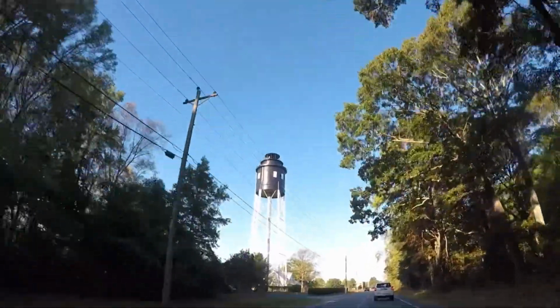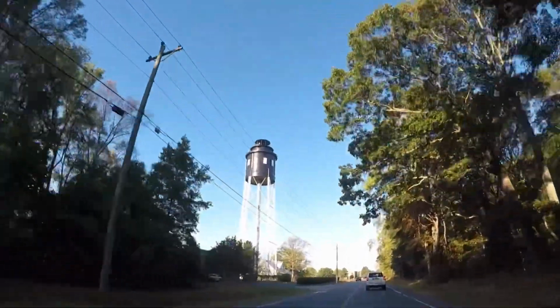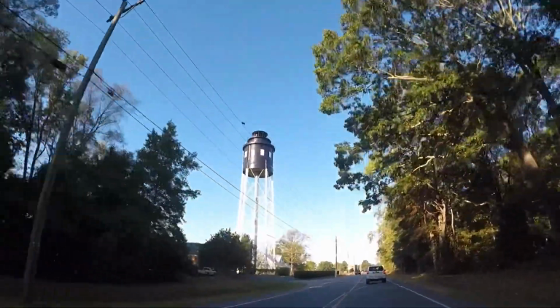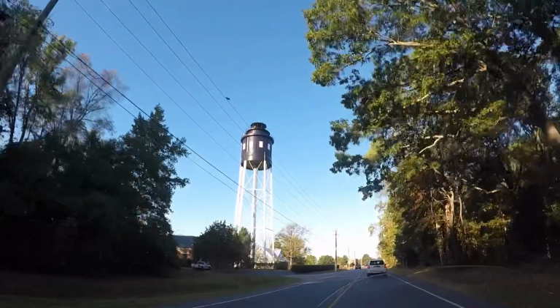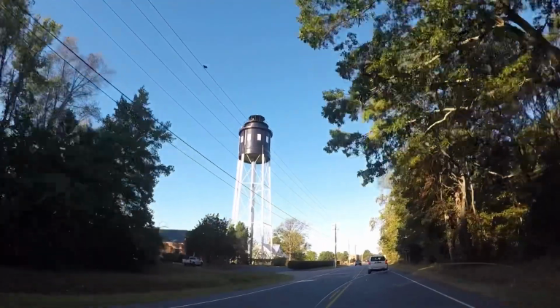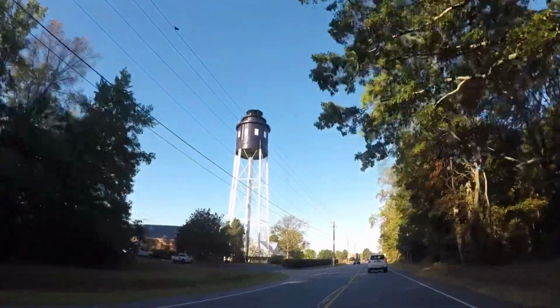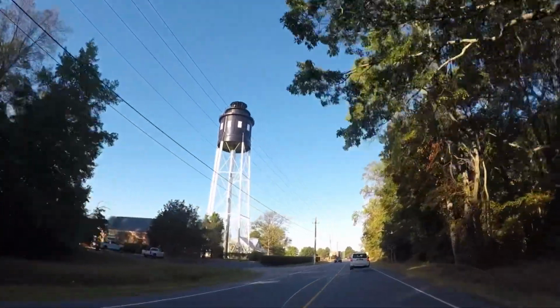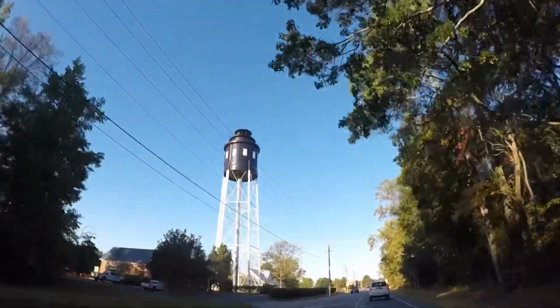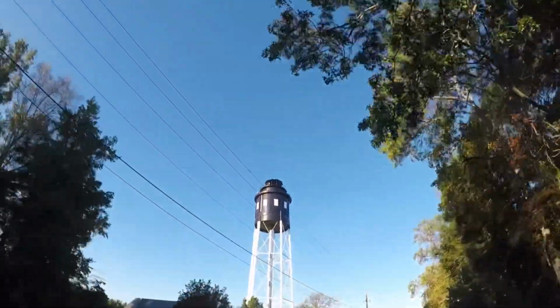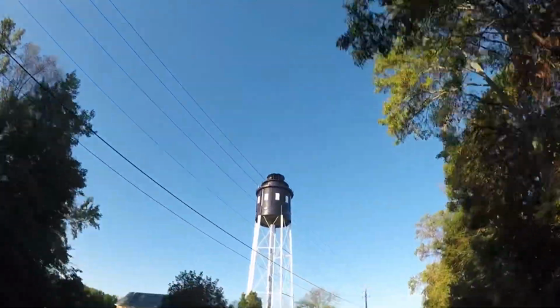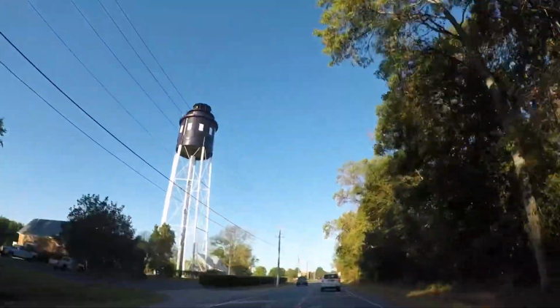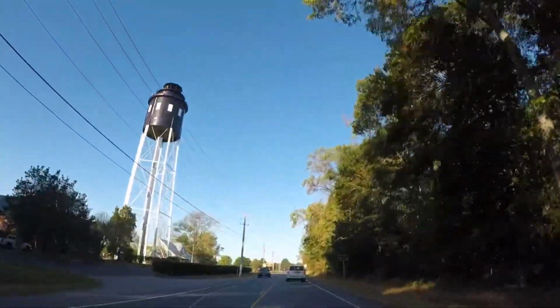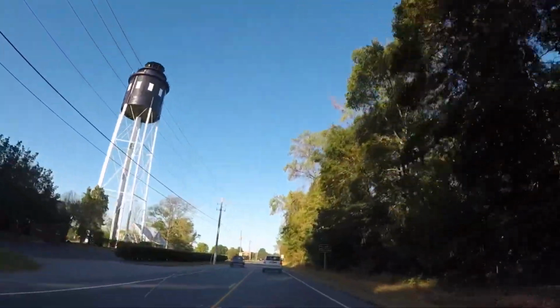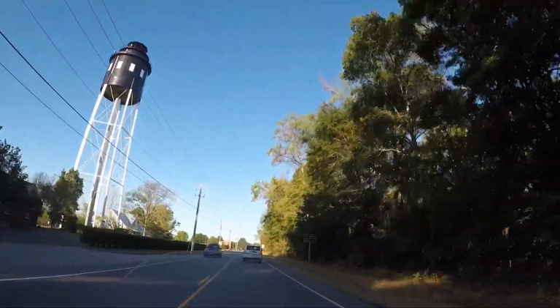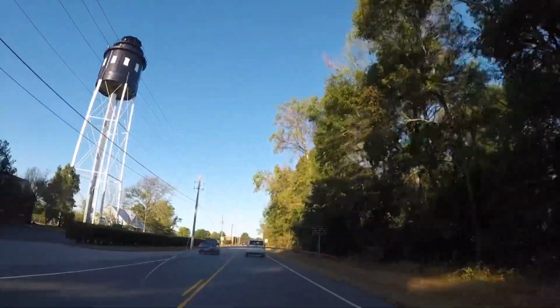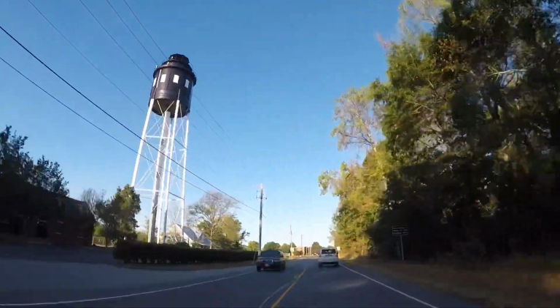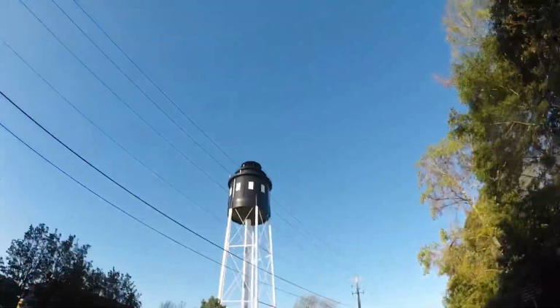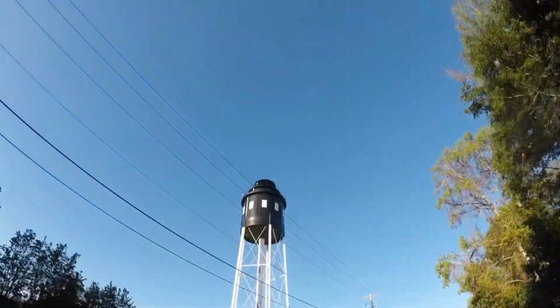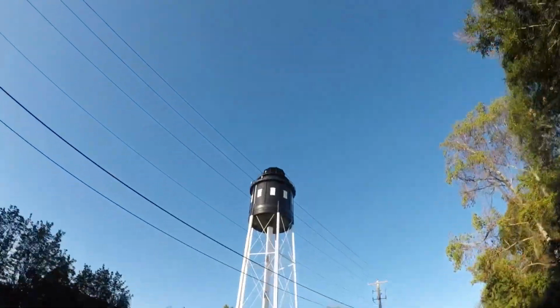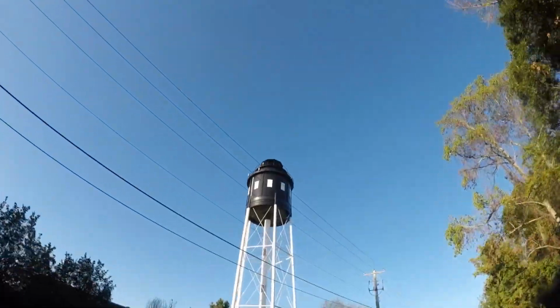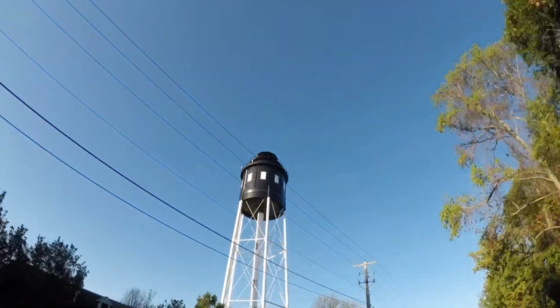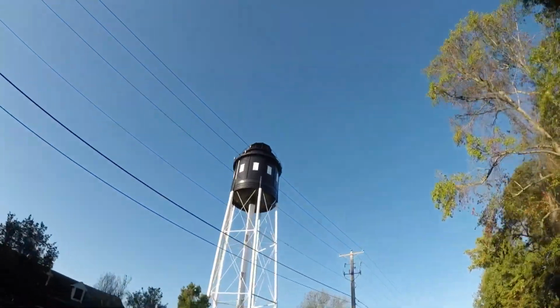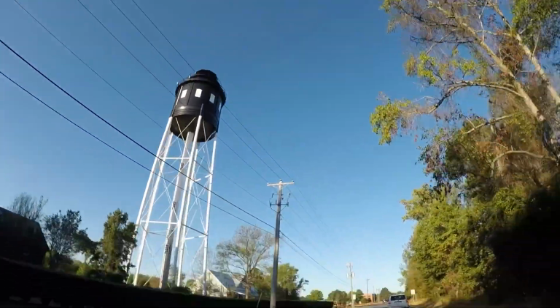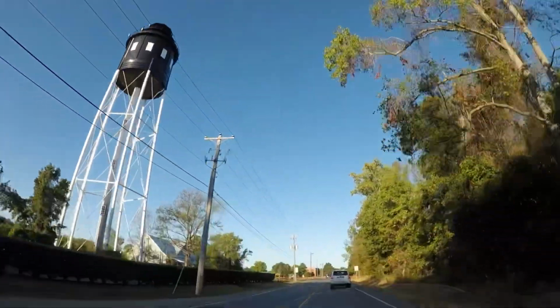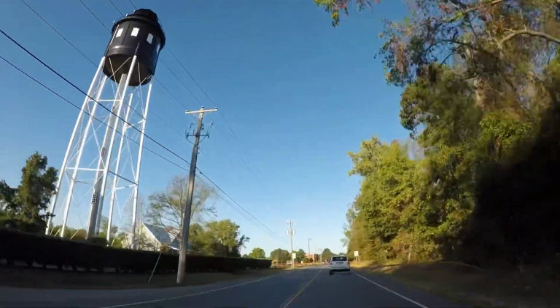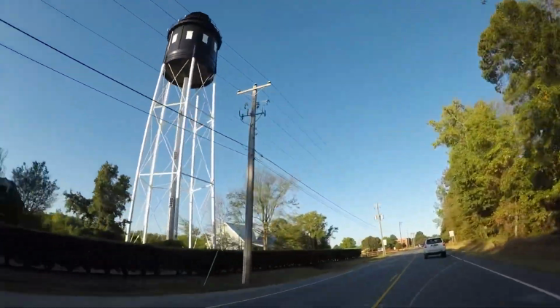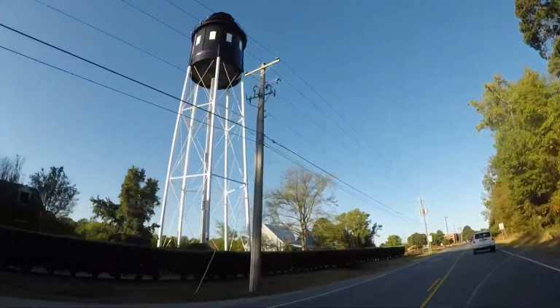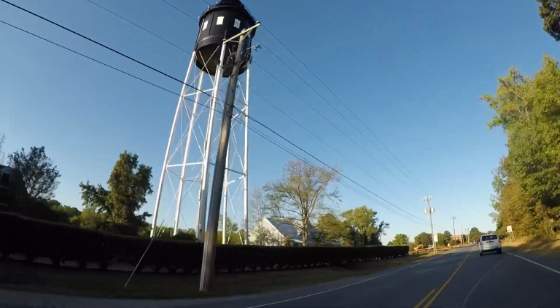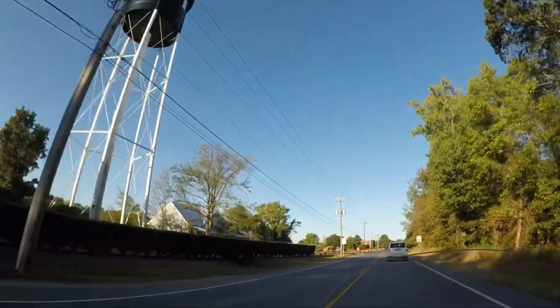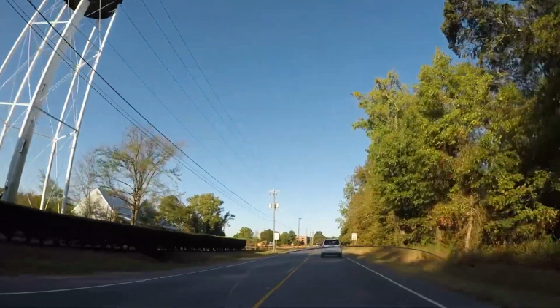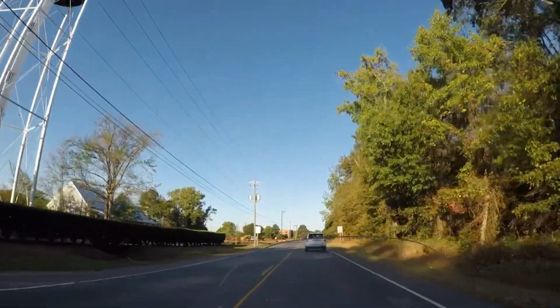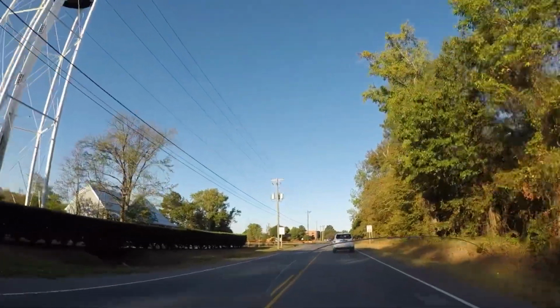It's a water tower — not a lighthouse. It's a water tower. Cute.